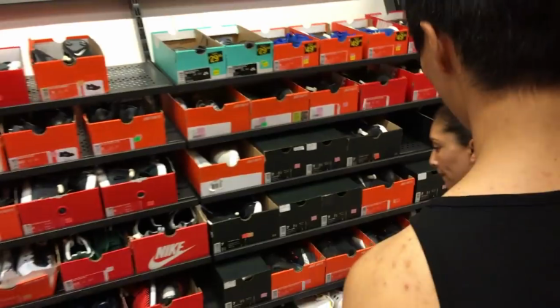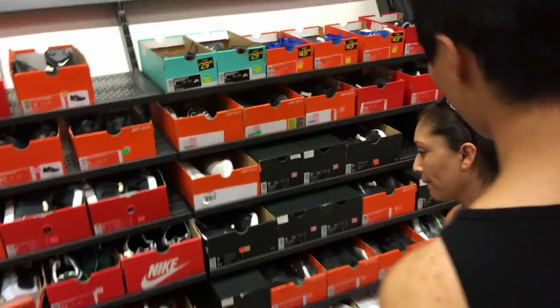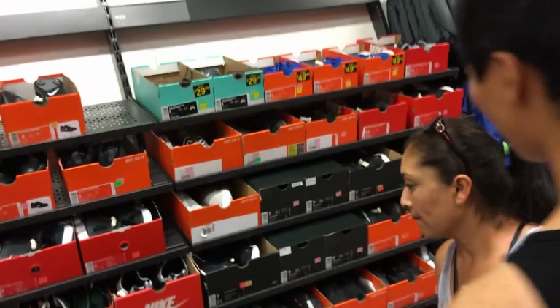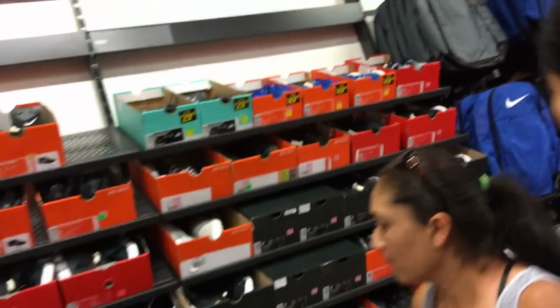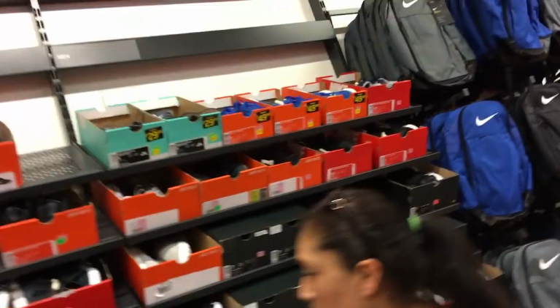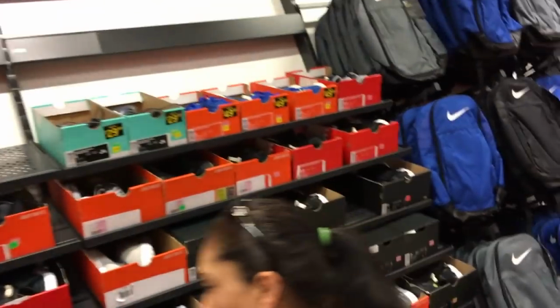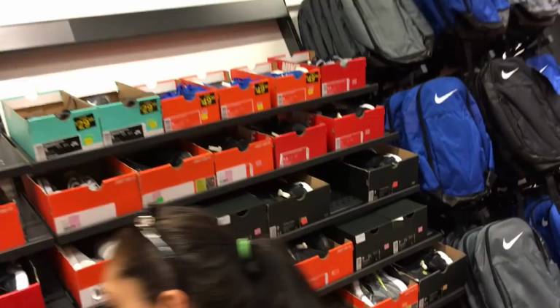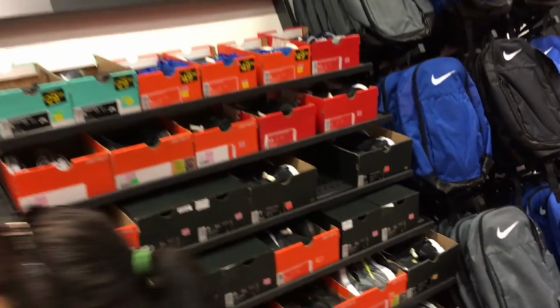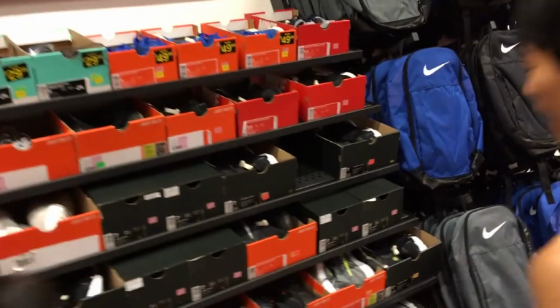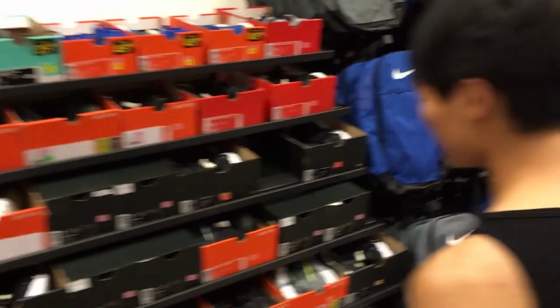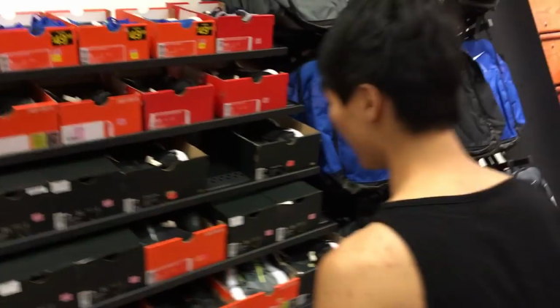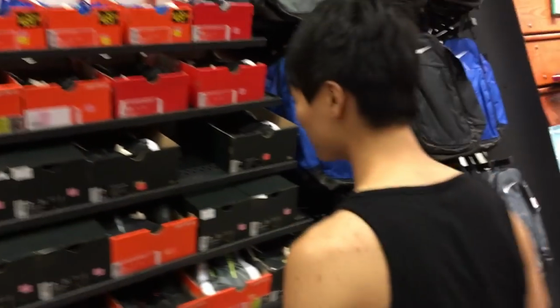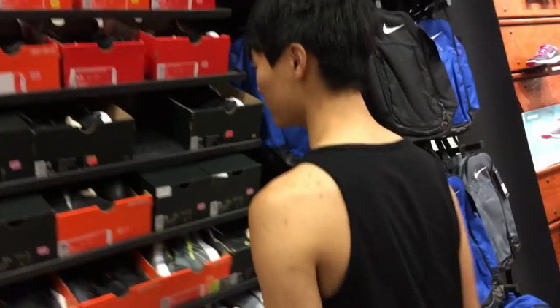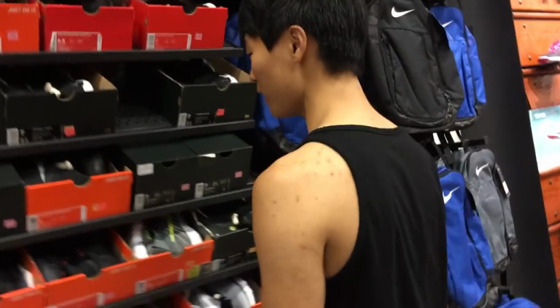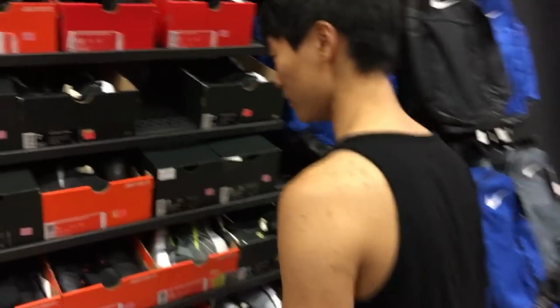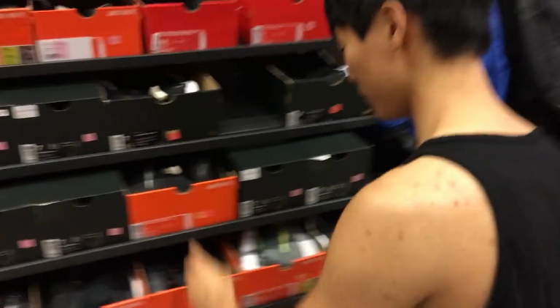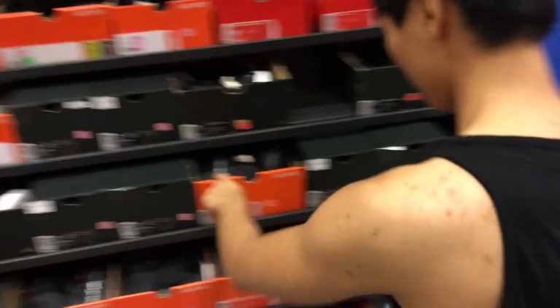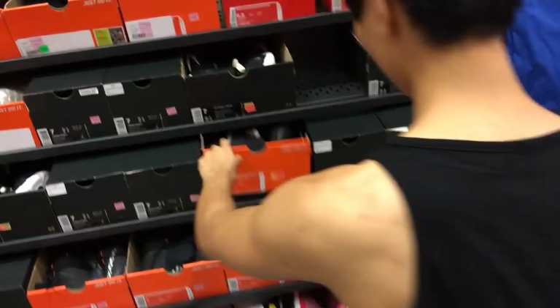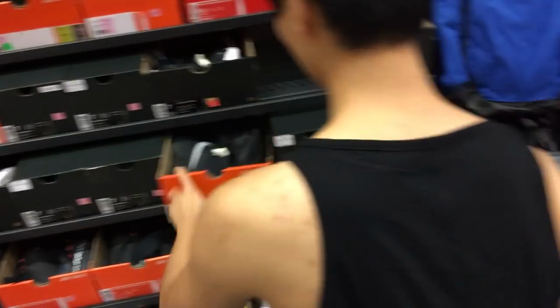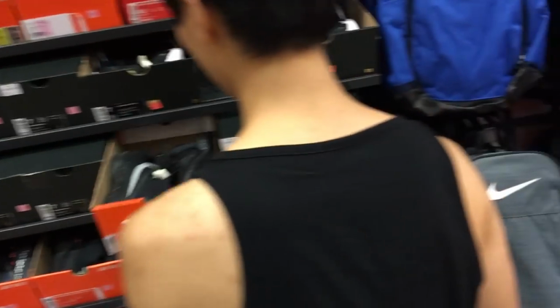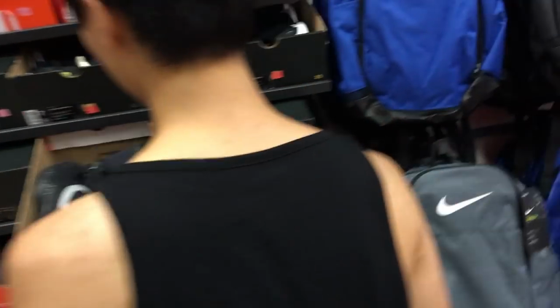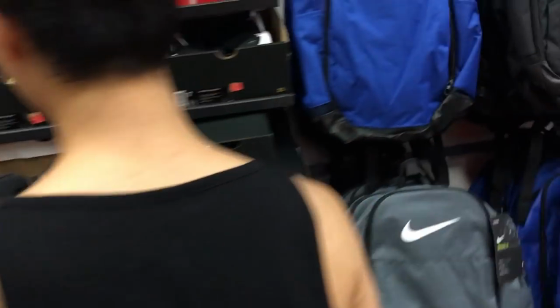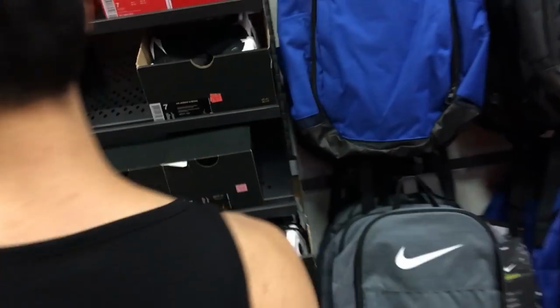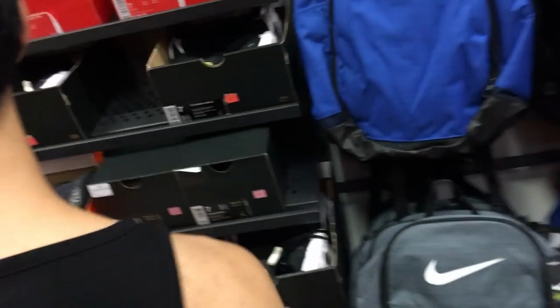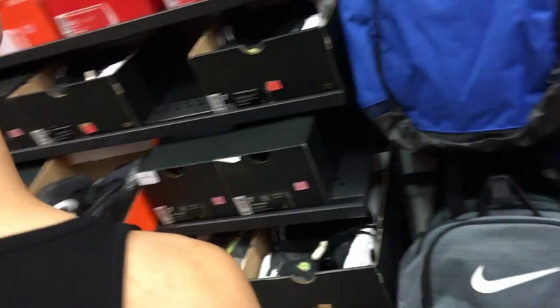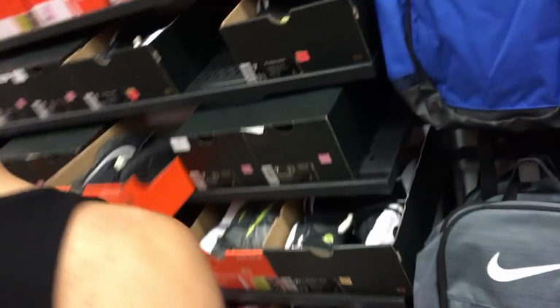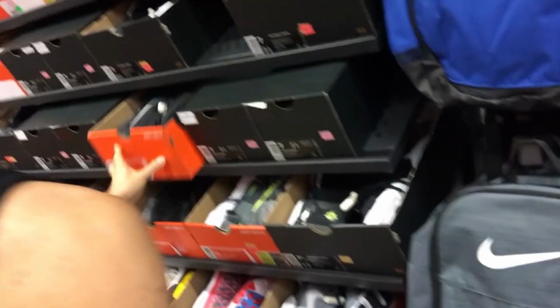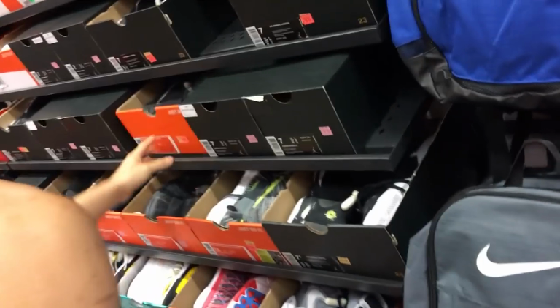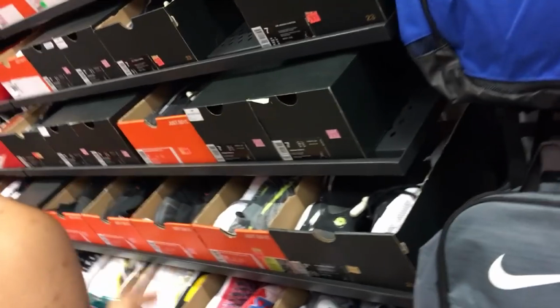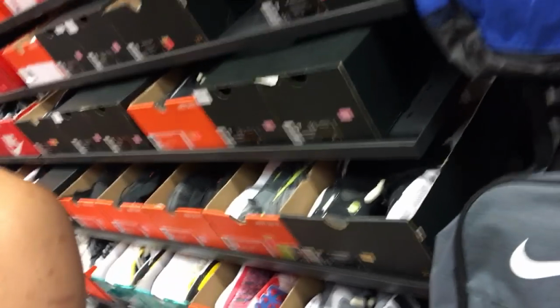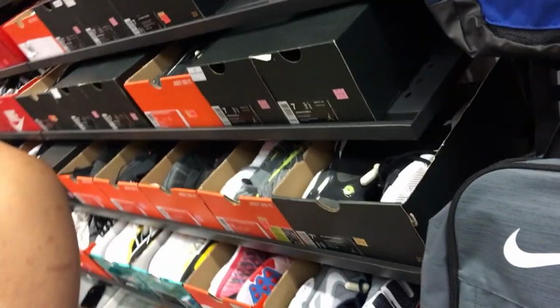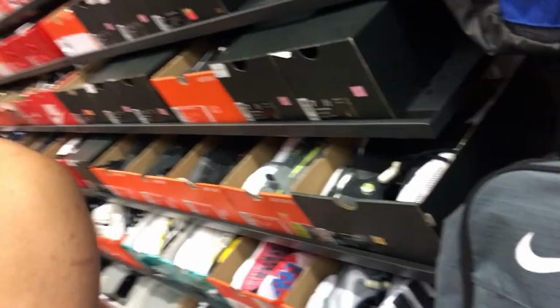Let's try and see what they got for Sammie boy. Dude, they actually had some stuff. There's some Revs if you guys like Revs.